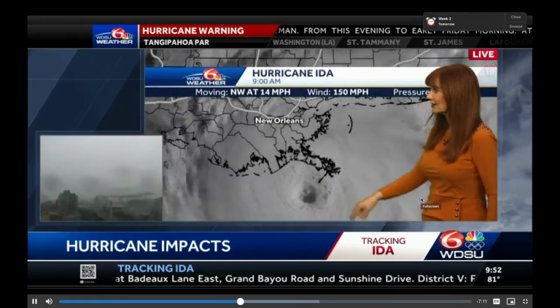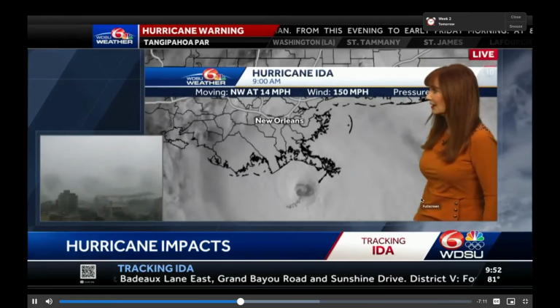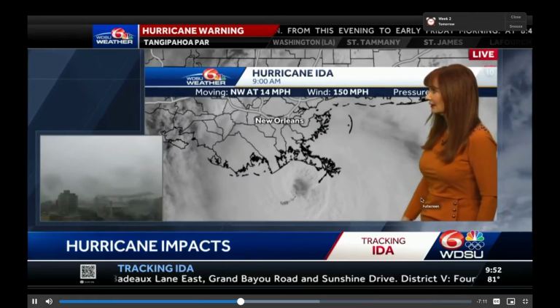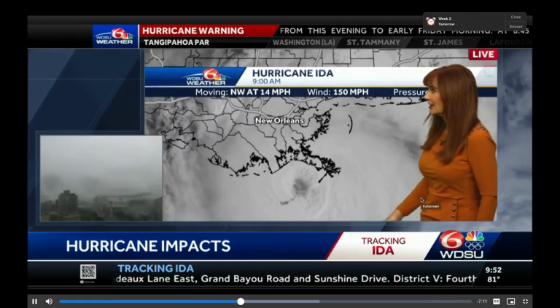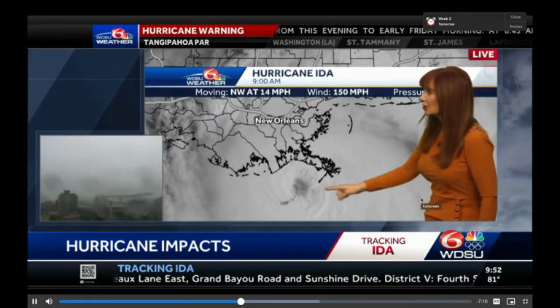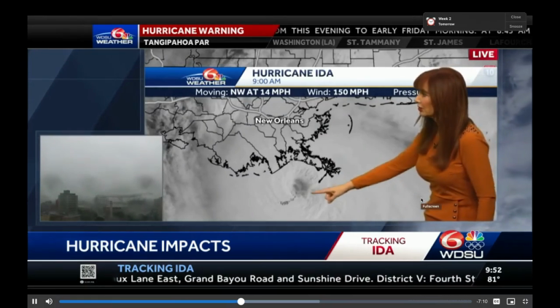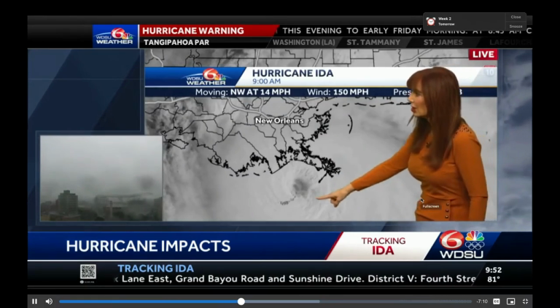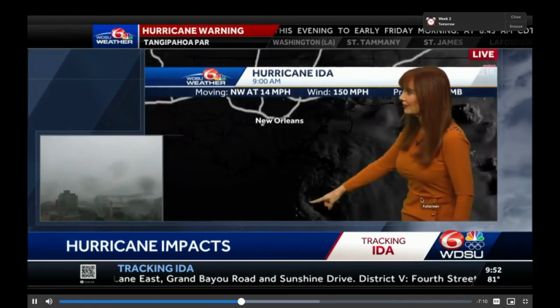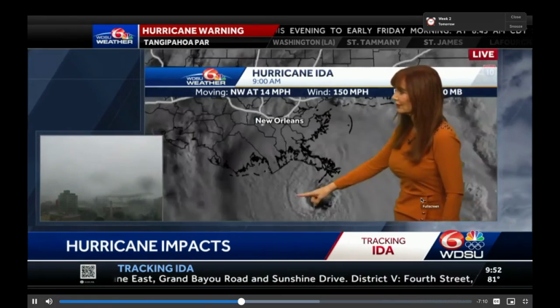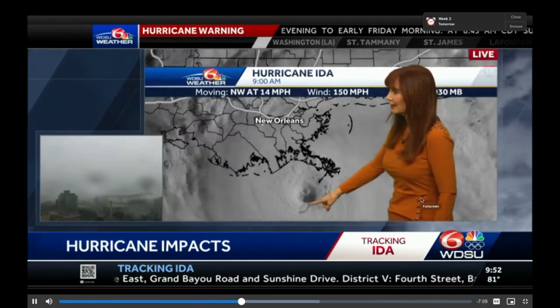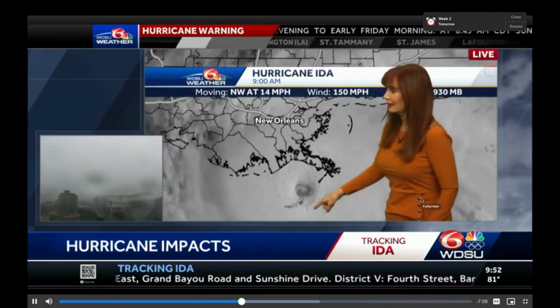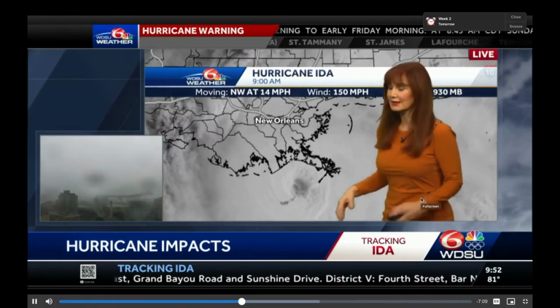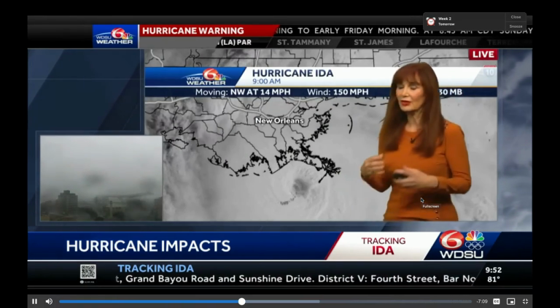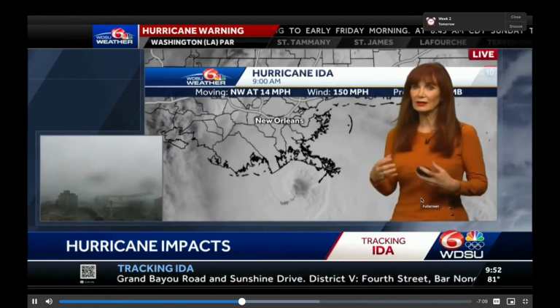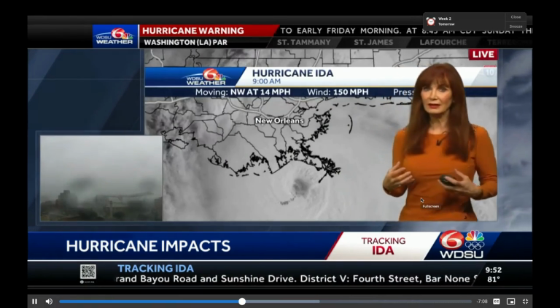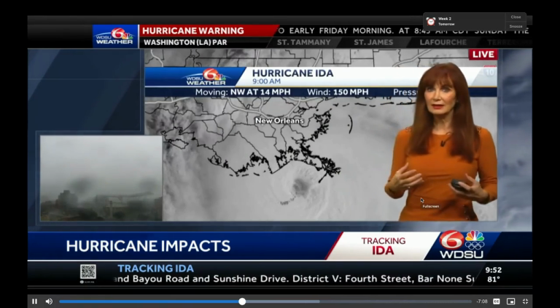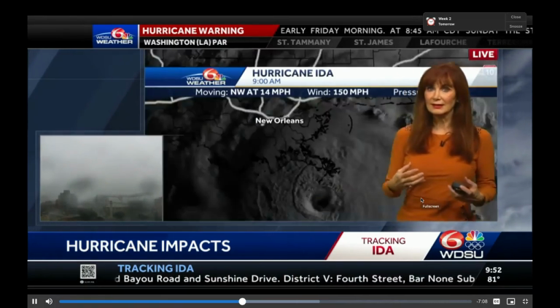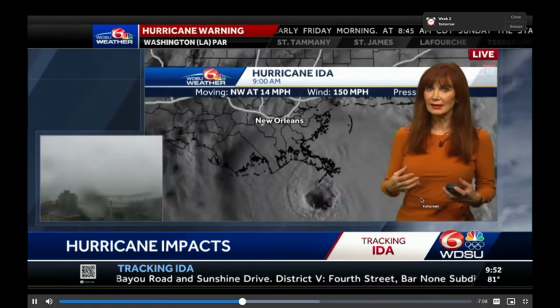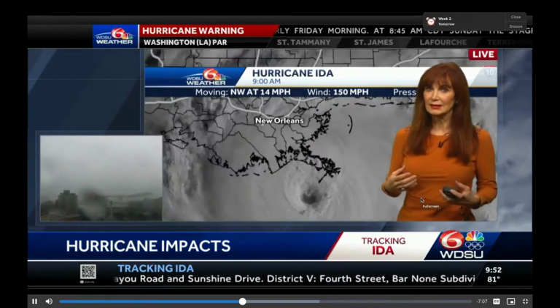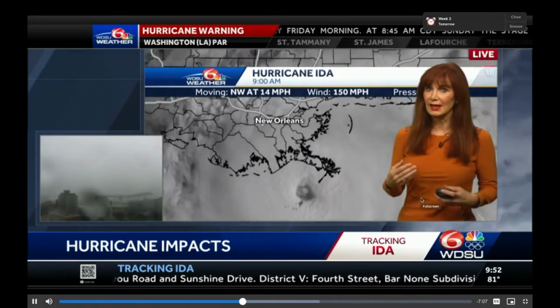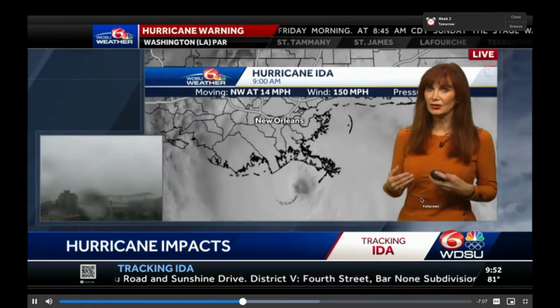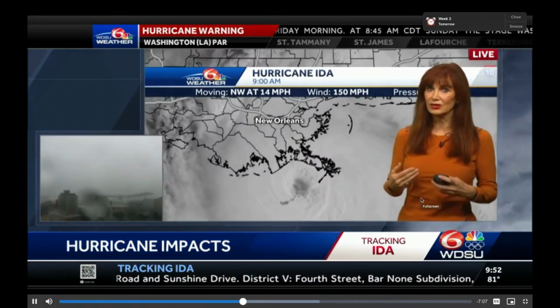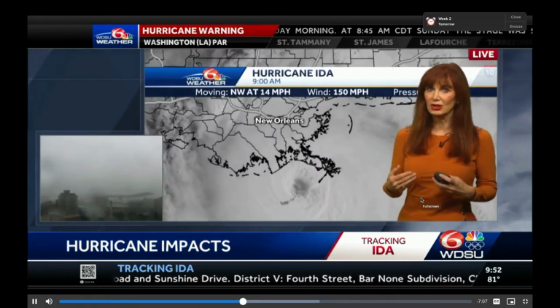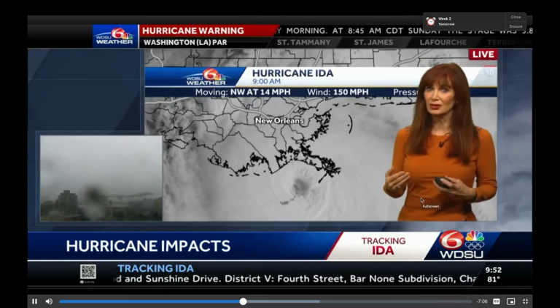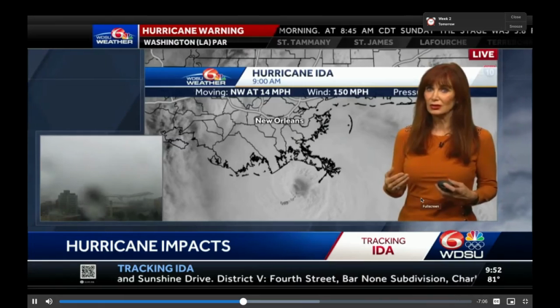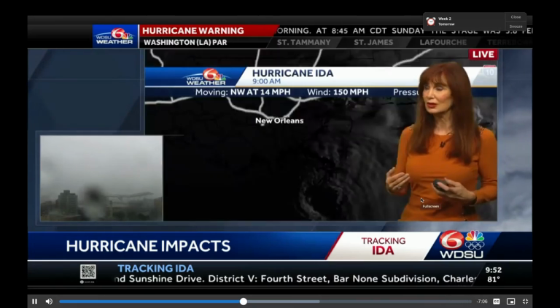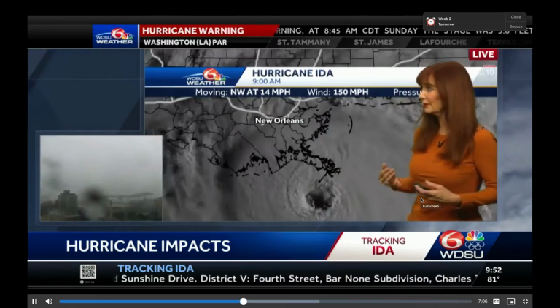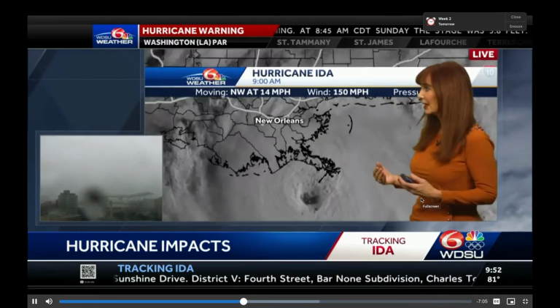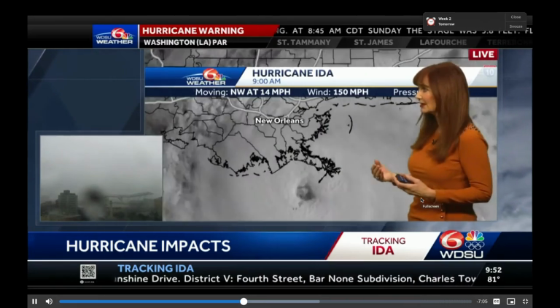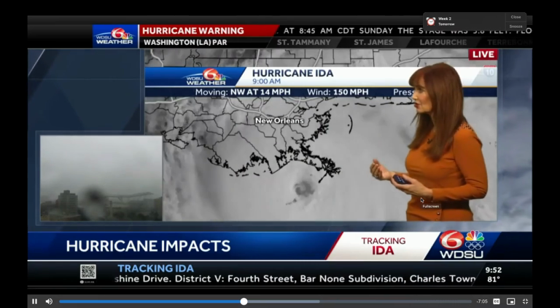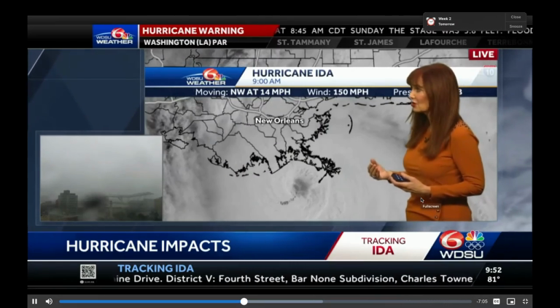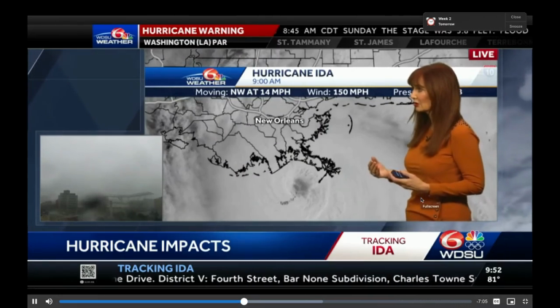There's the eye. Look at all of the lightning — that lightning is an indicator that it could be getting stronger.